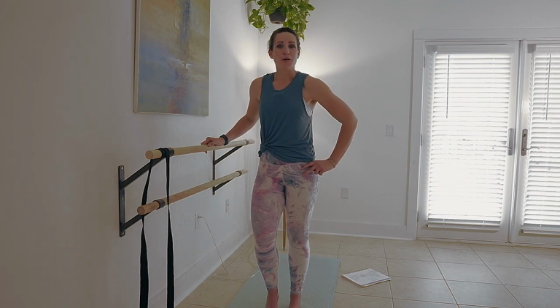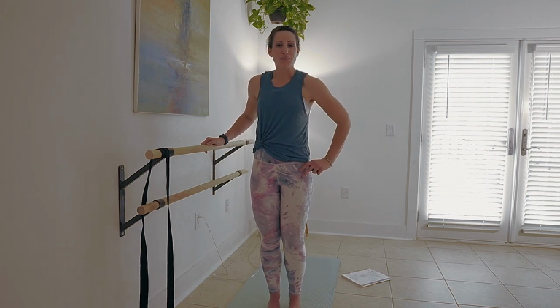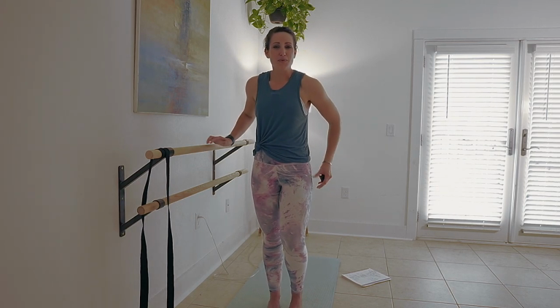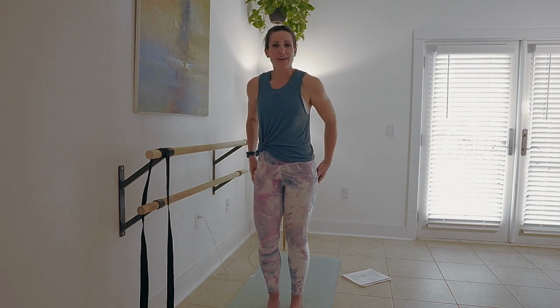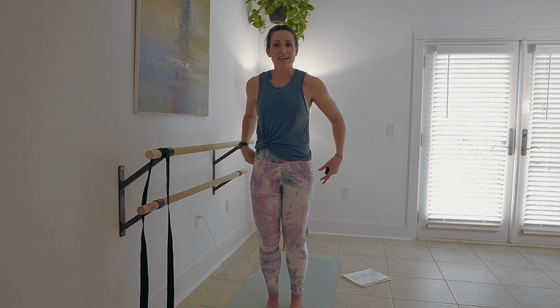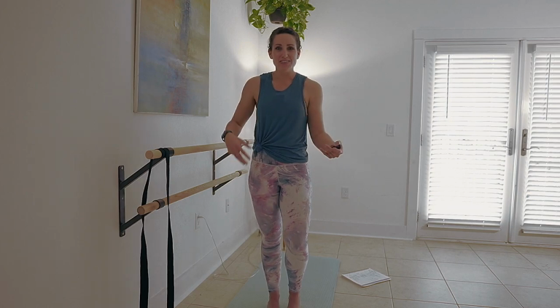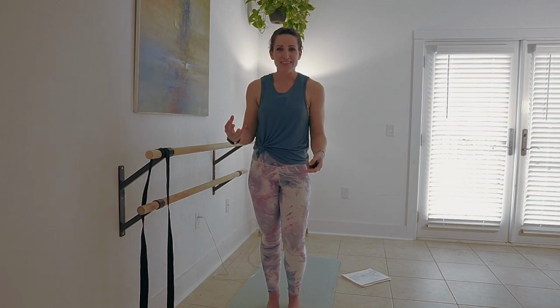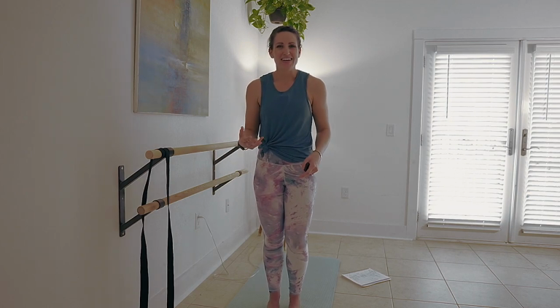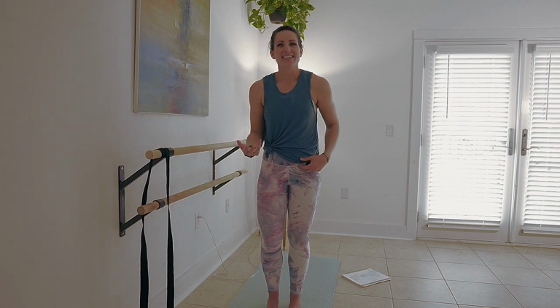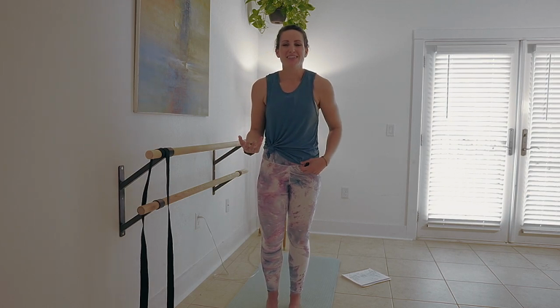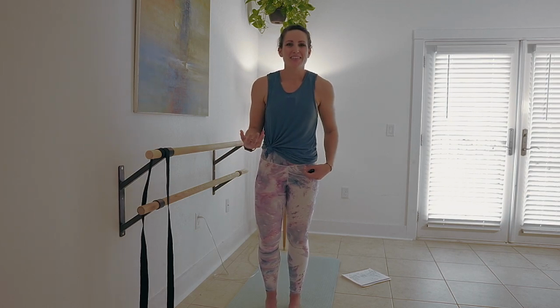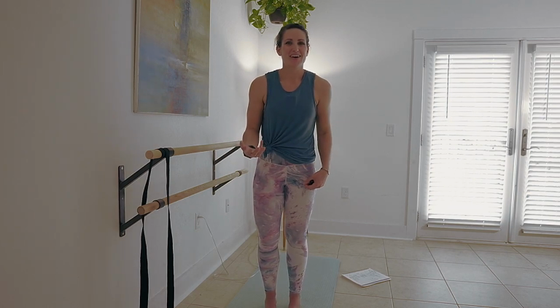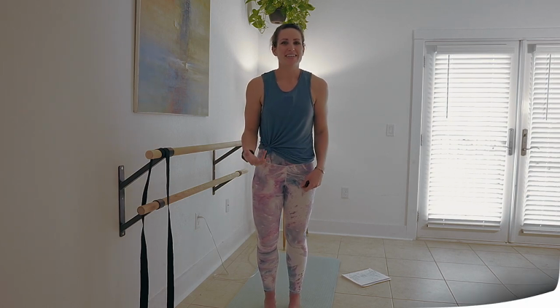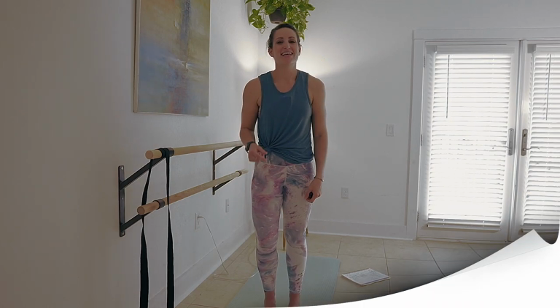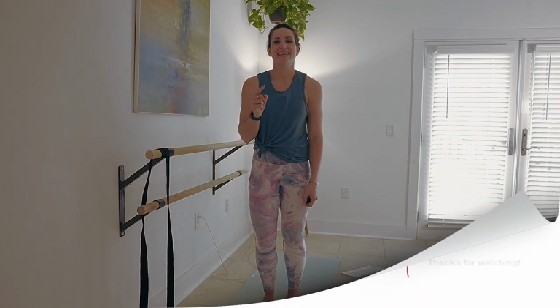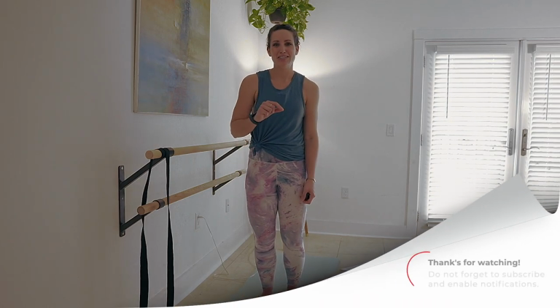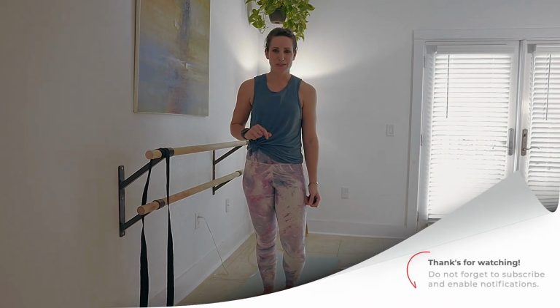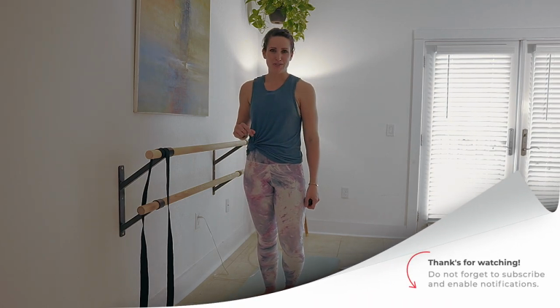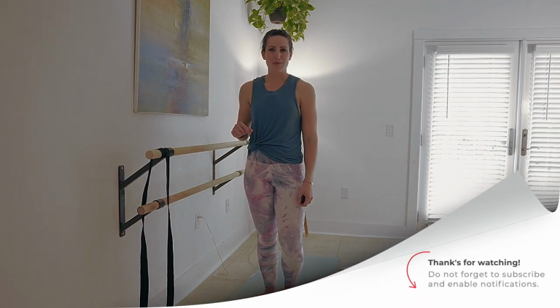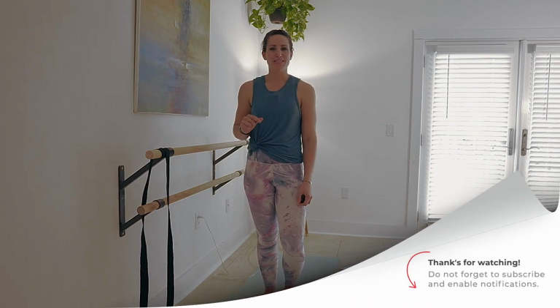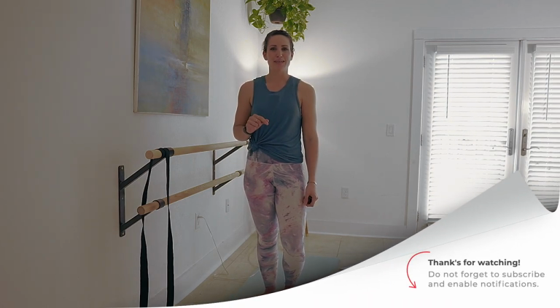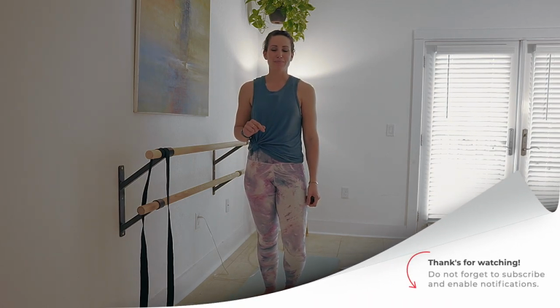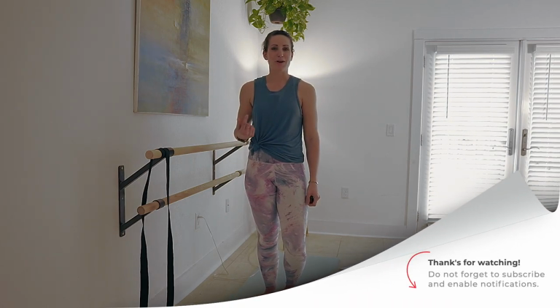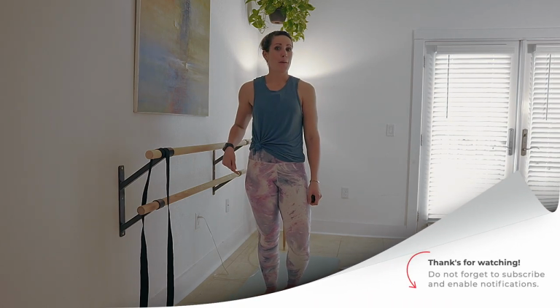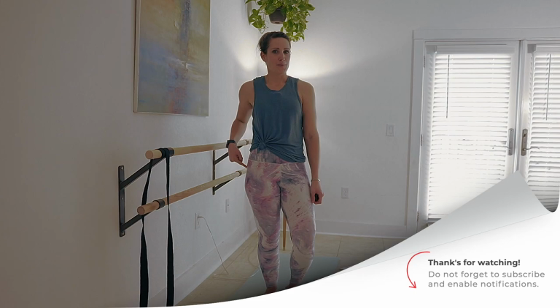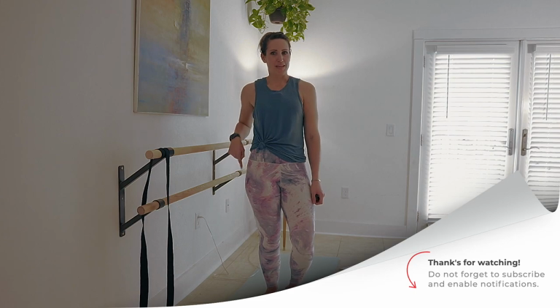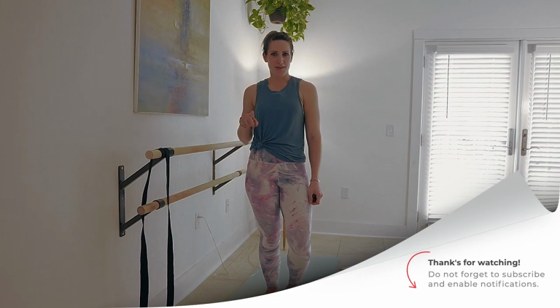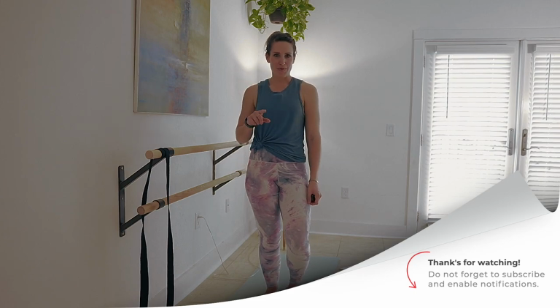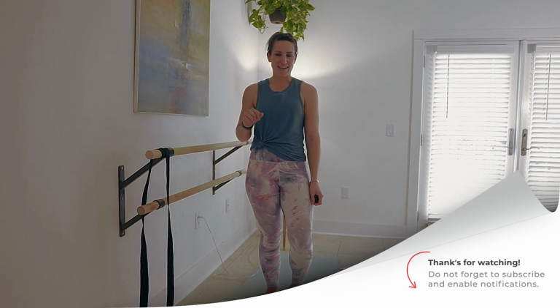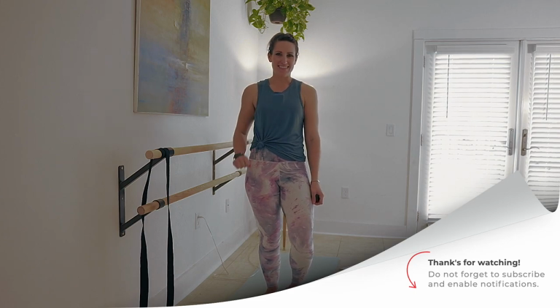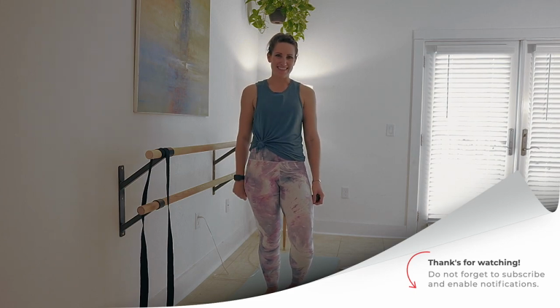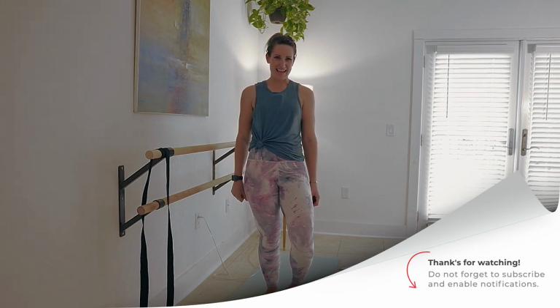Beautiful work! How do you feel? Let me know in the comments. Thank you so much for joining me for this basic bar booty workout. I'll see you next time.